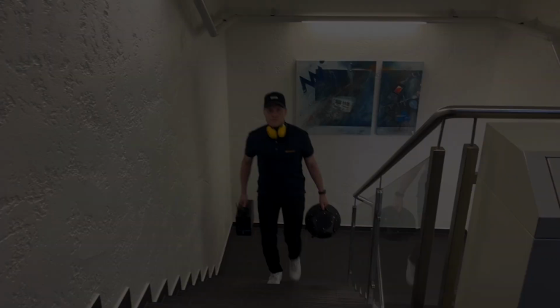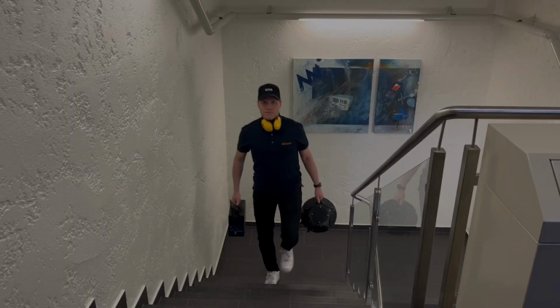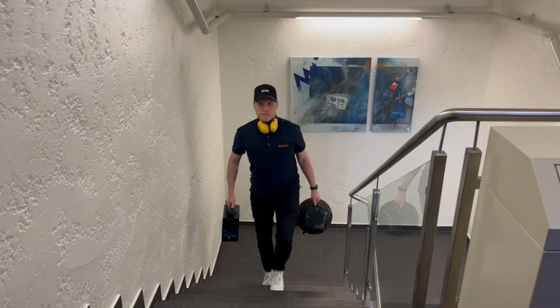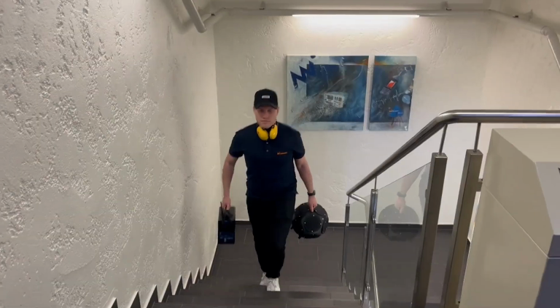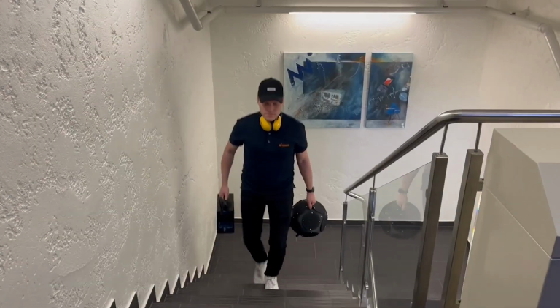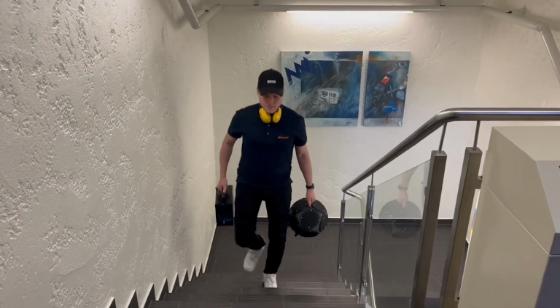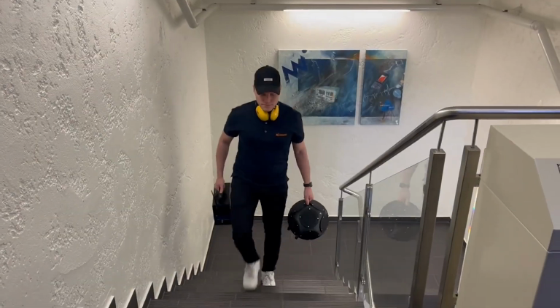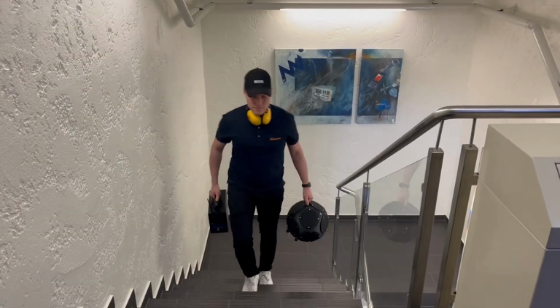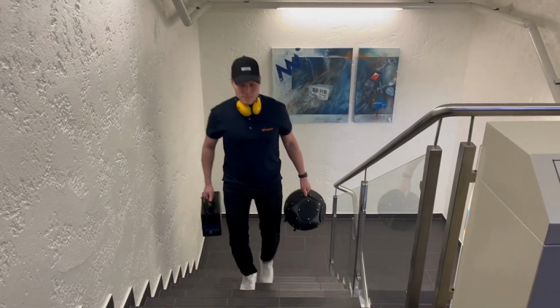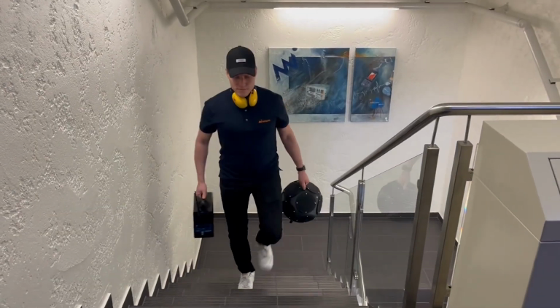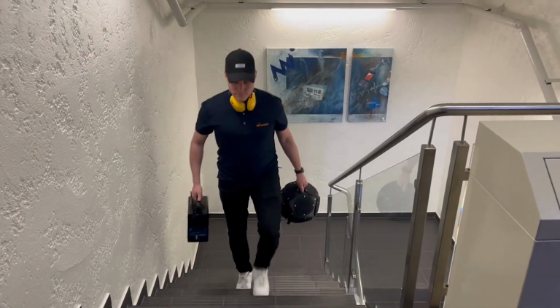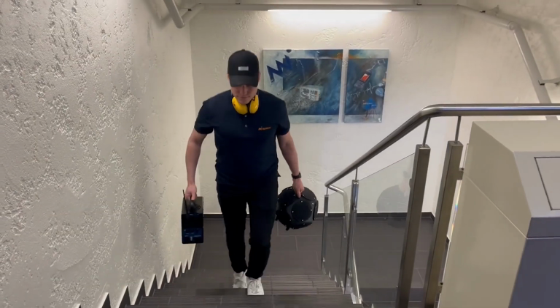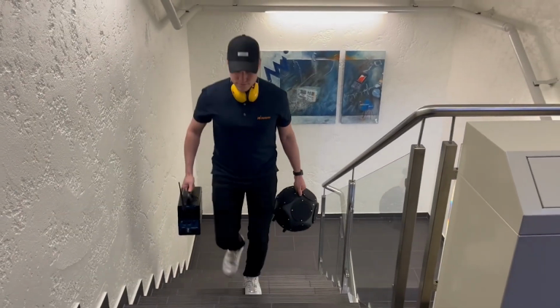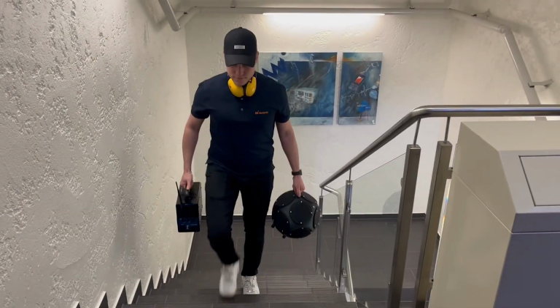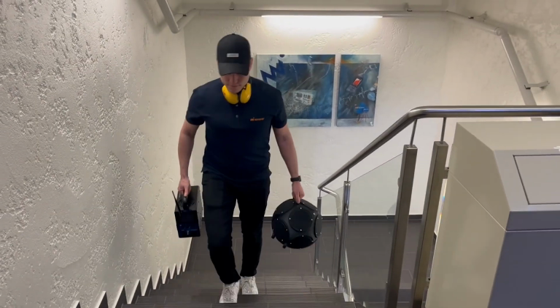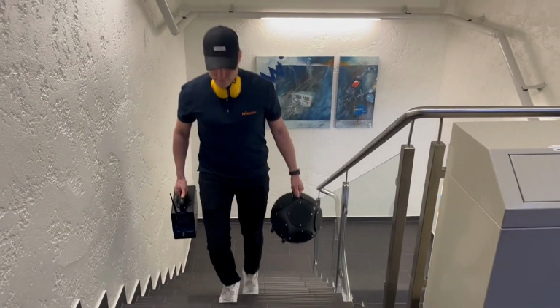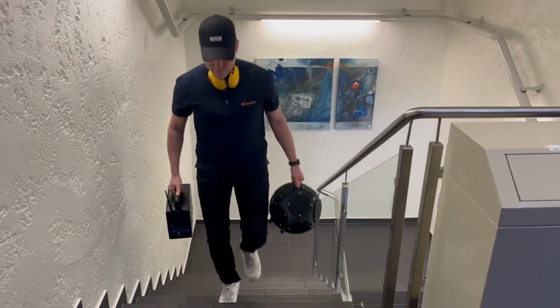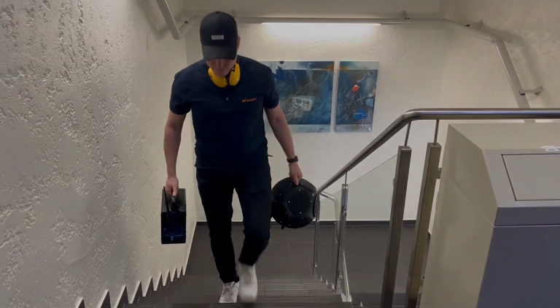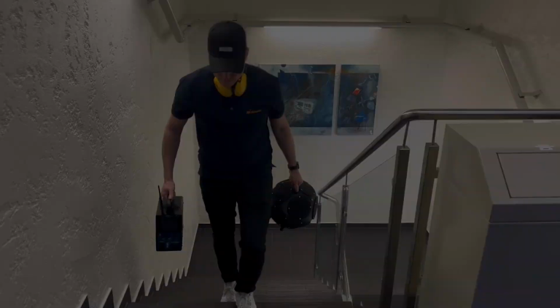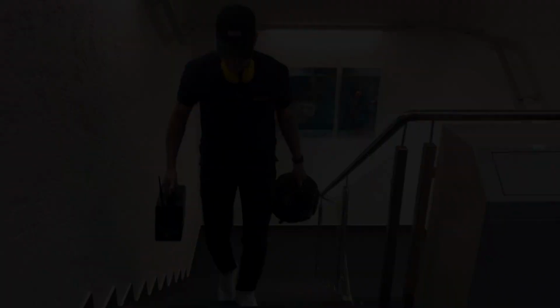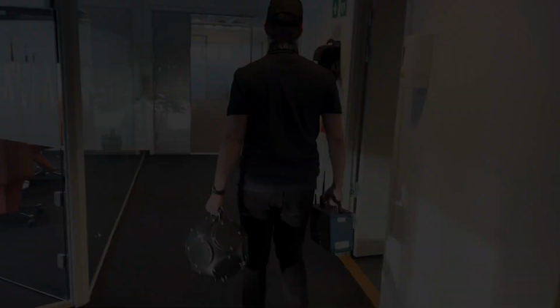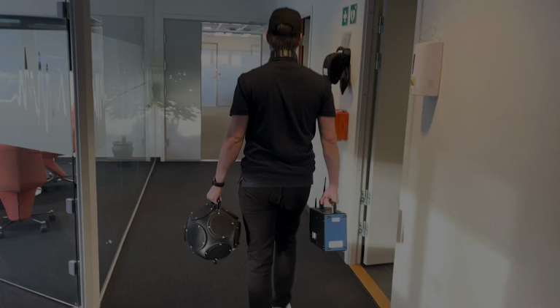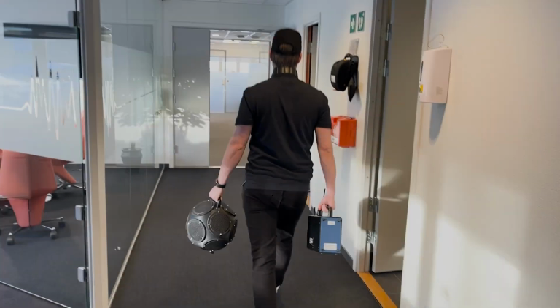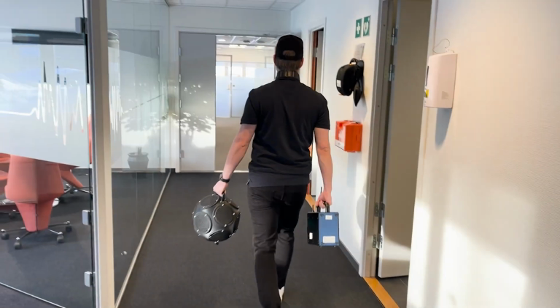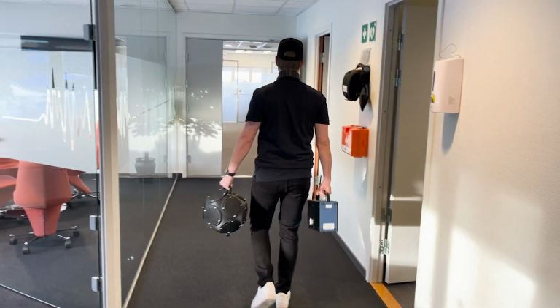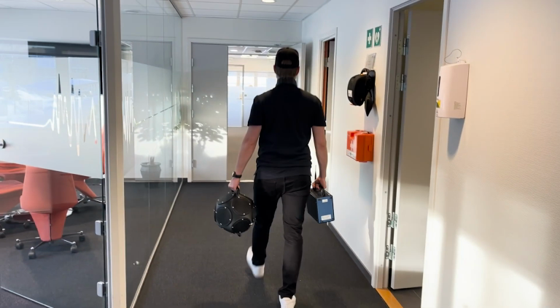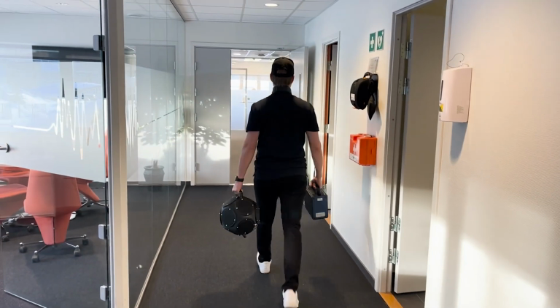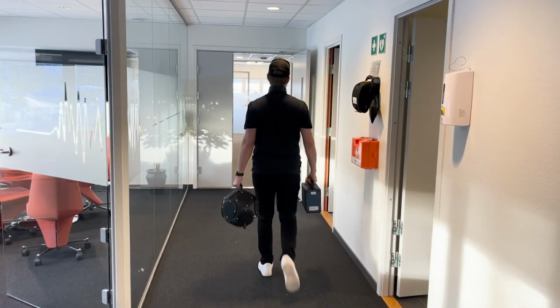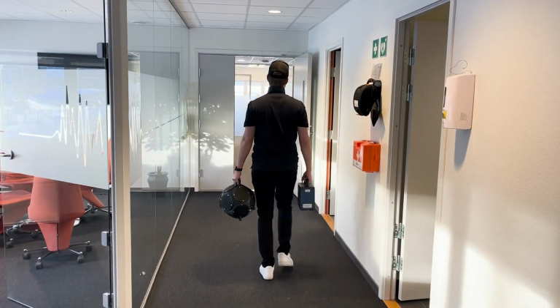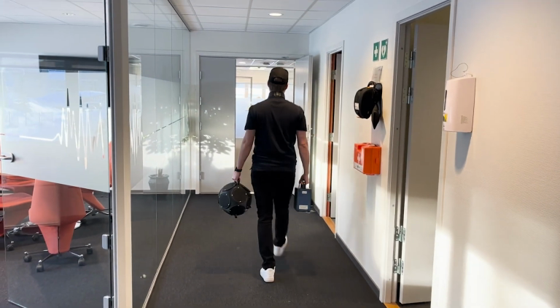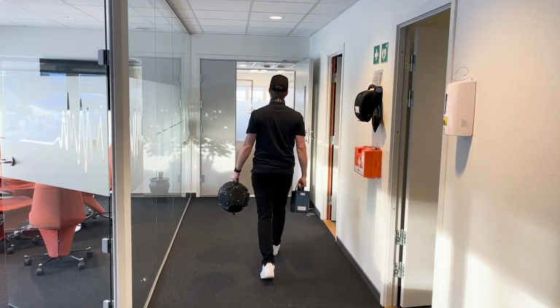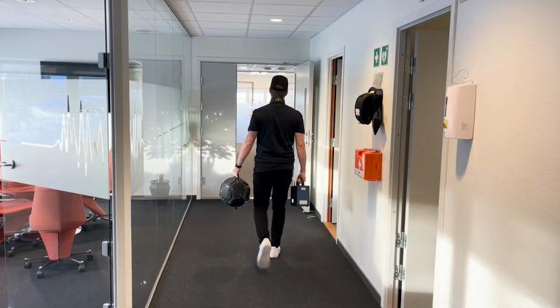Introducing our newest member of the Norsonic family, the Nord 283 dodecahedron speaker.